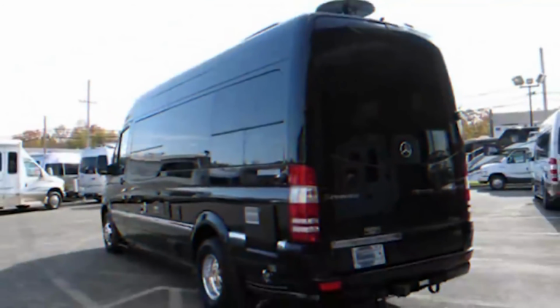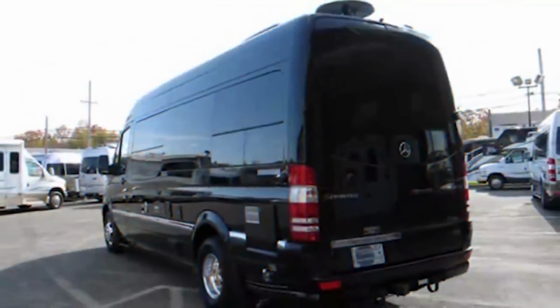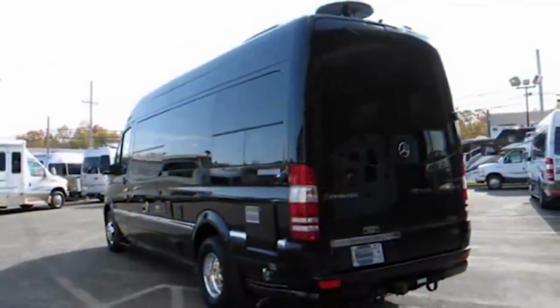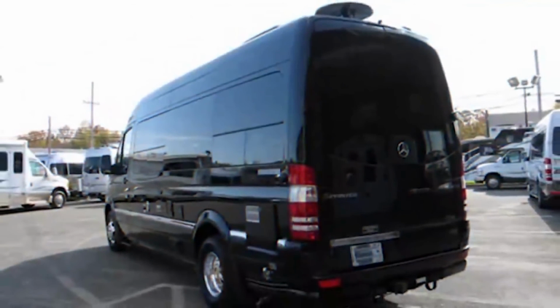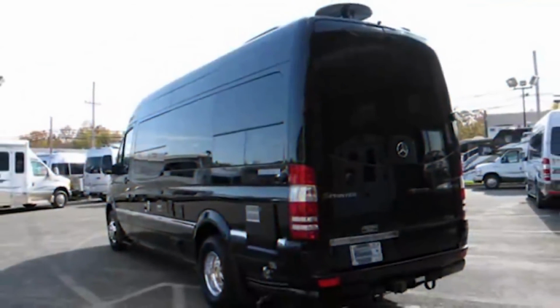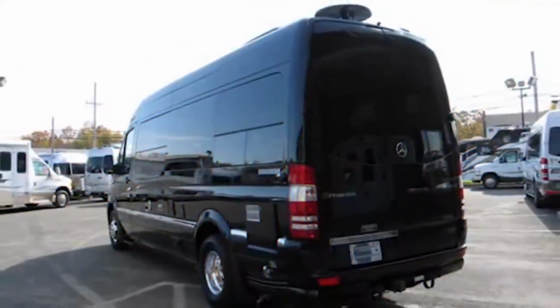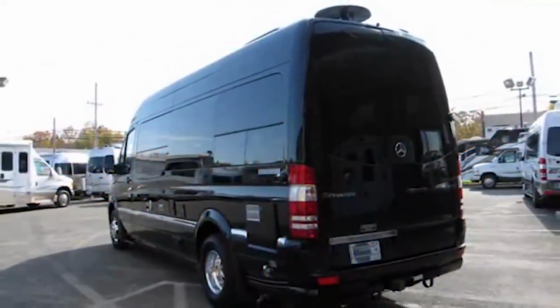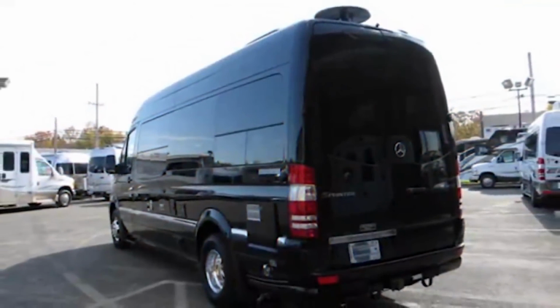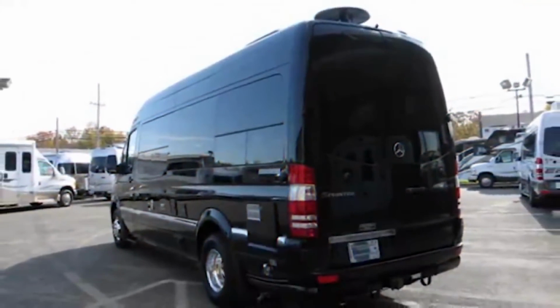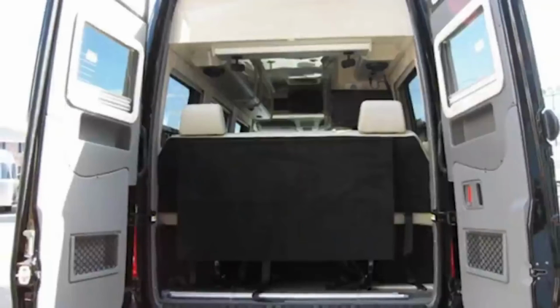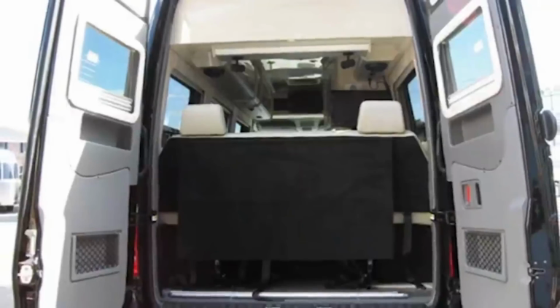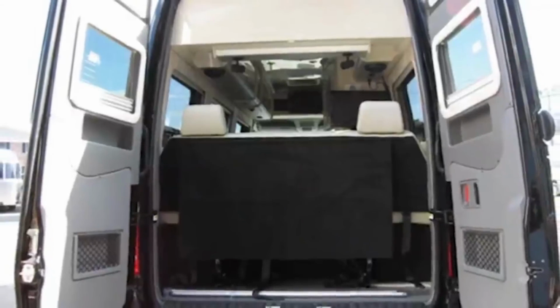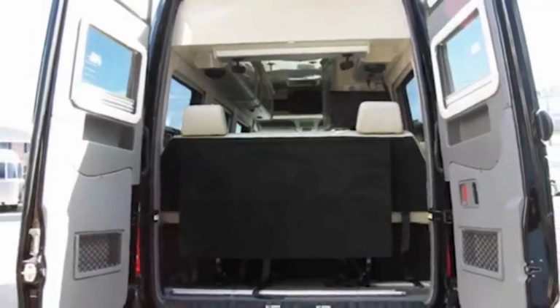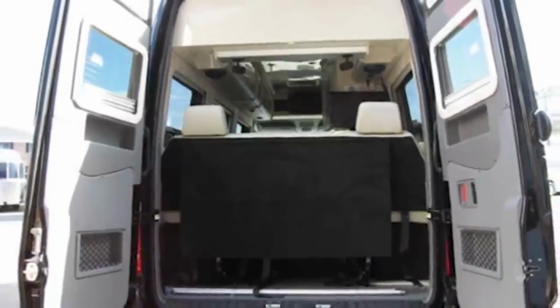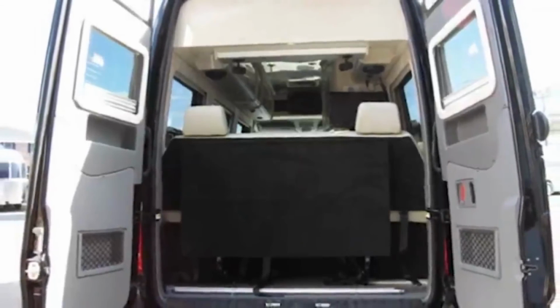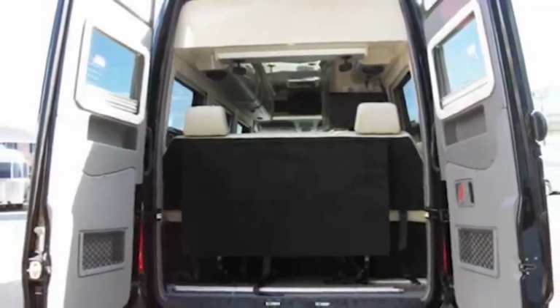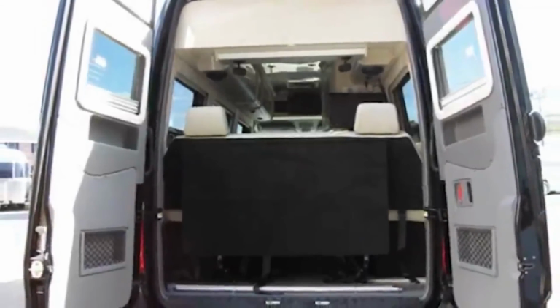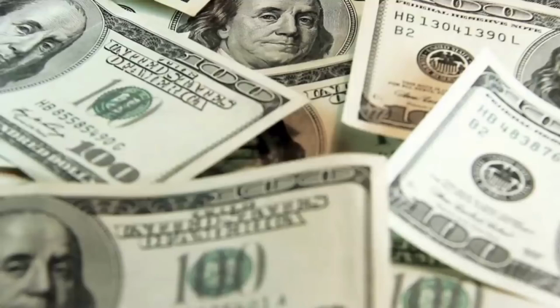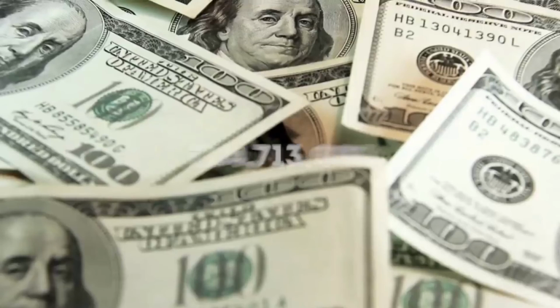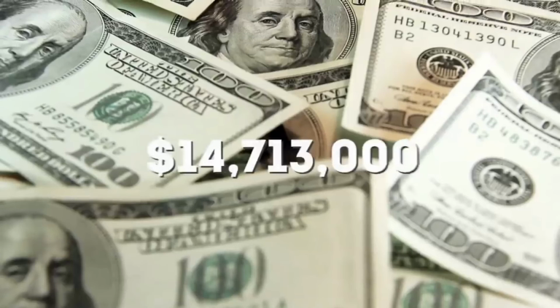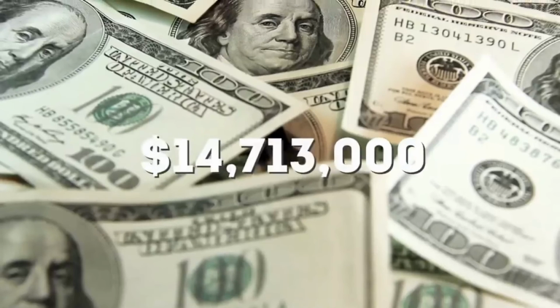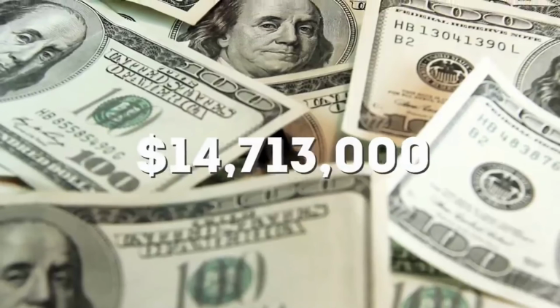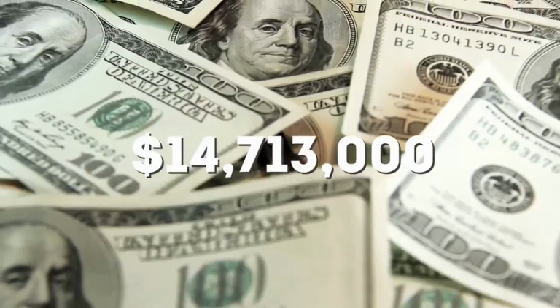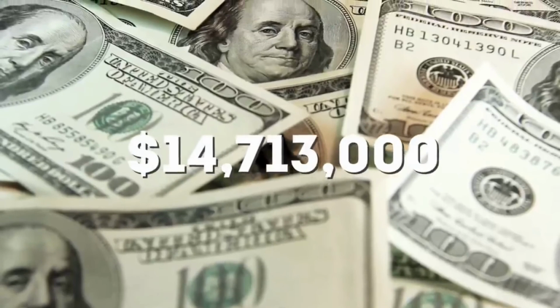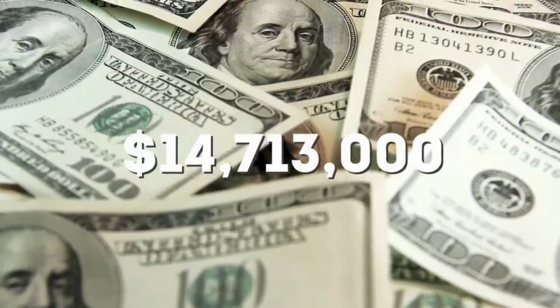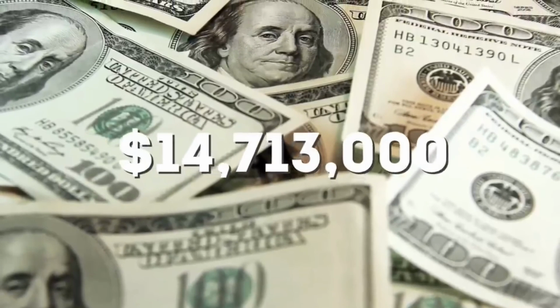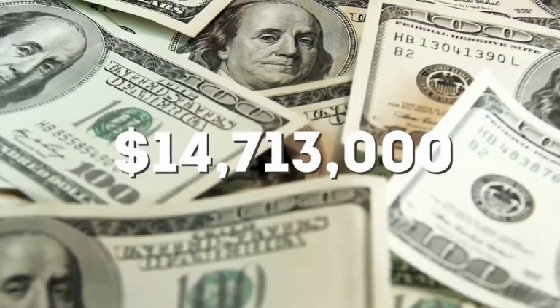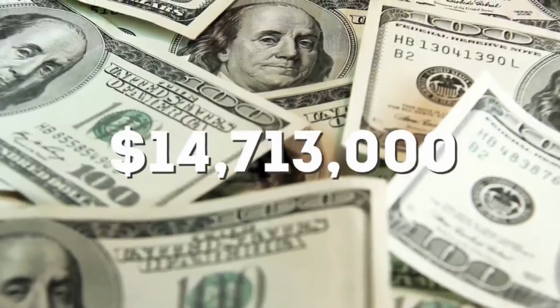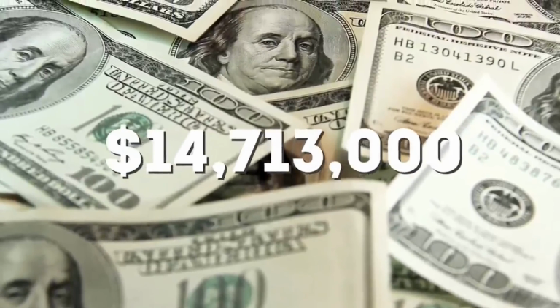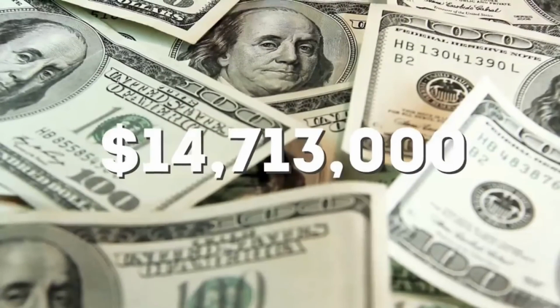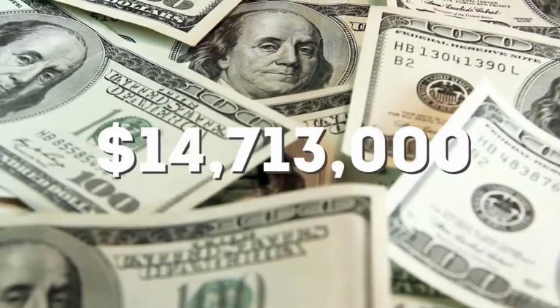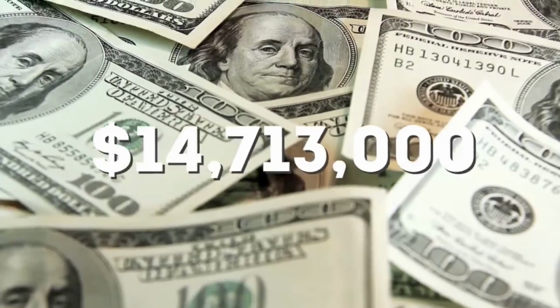In the end, from what we could find, the total price of Jay's massive car collection comes to $14,713,000.